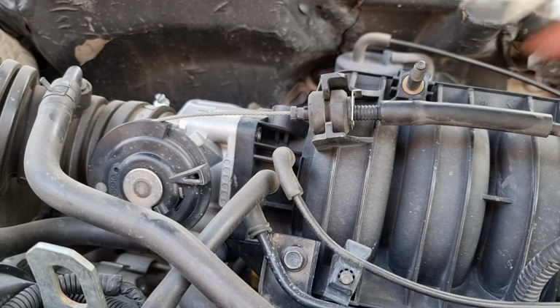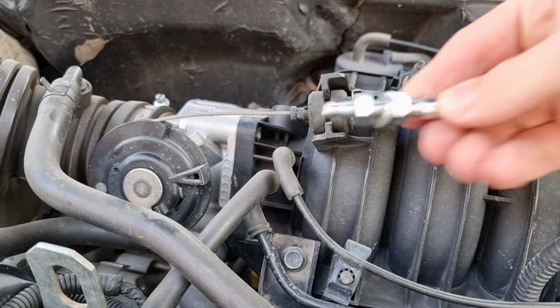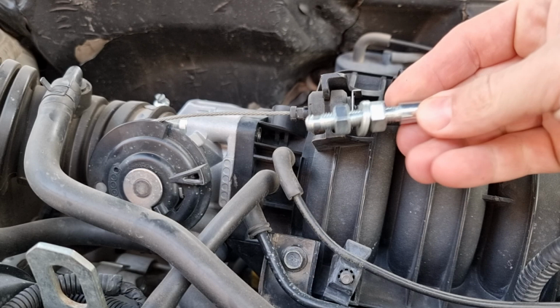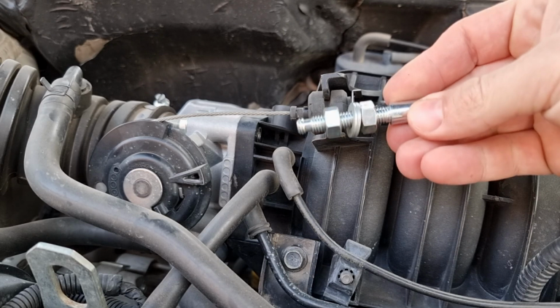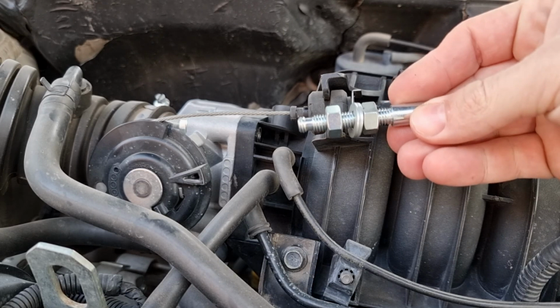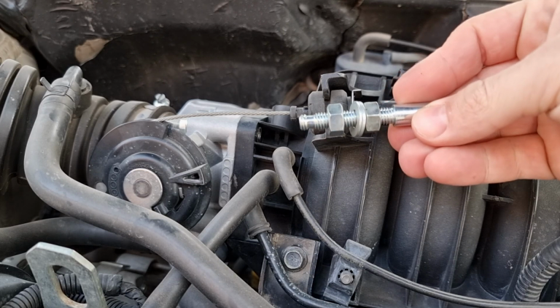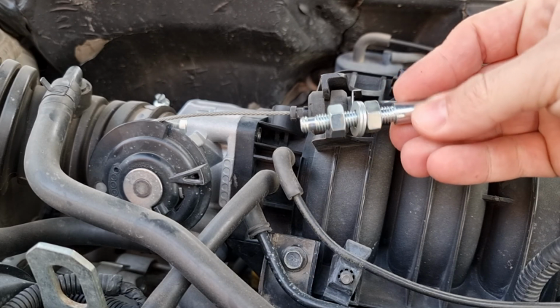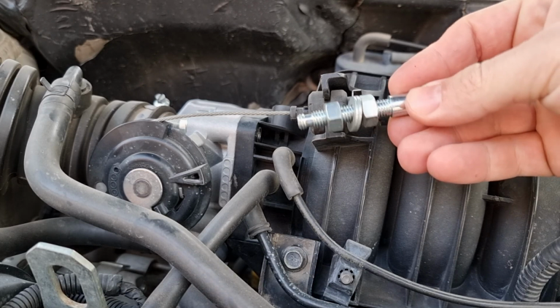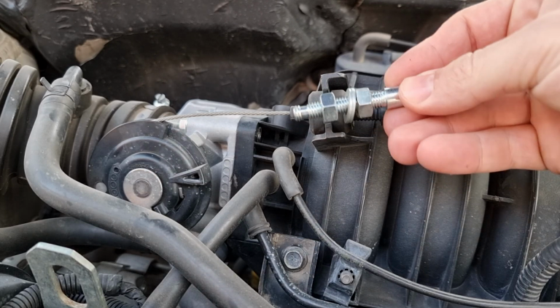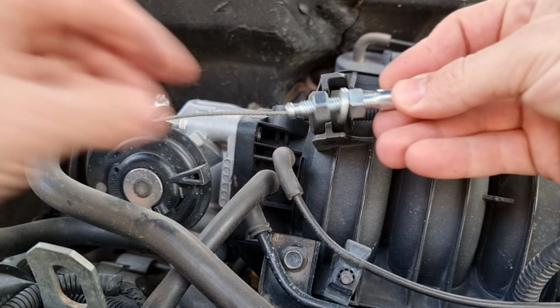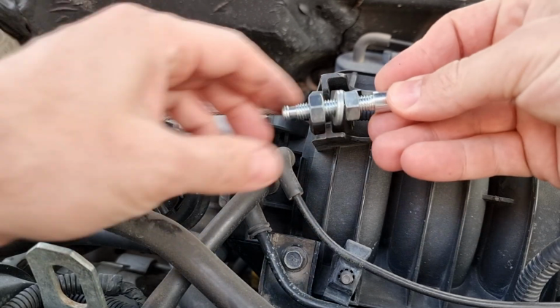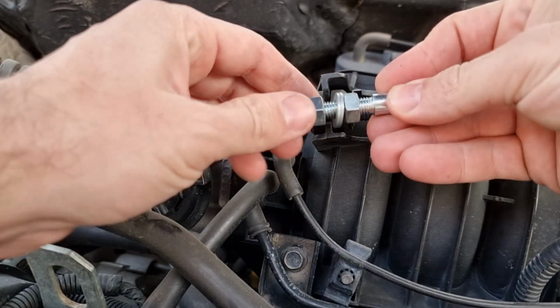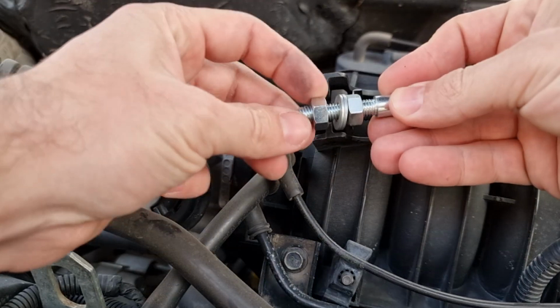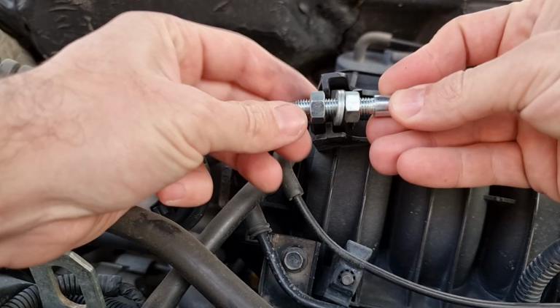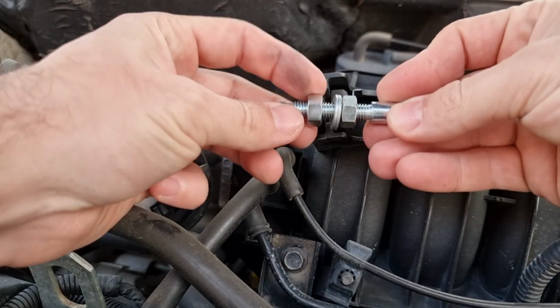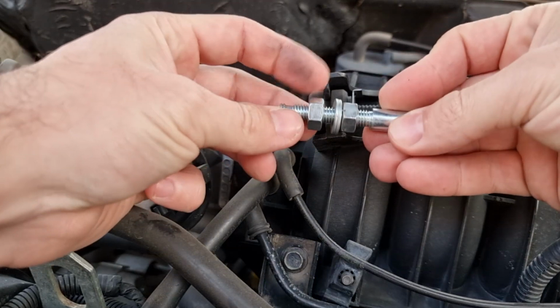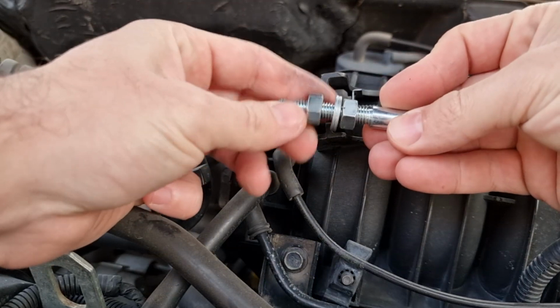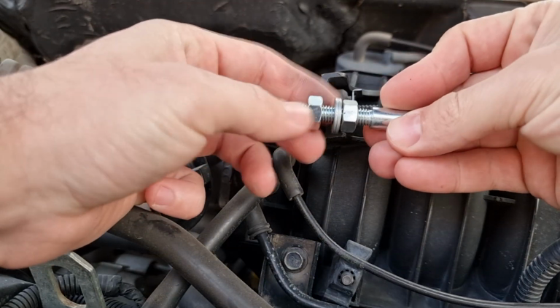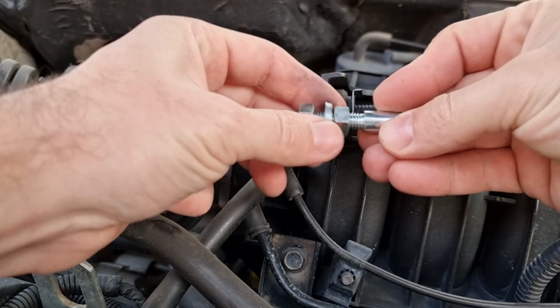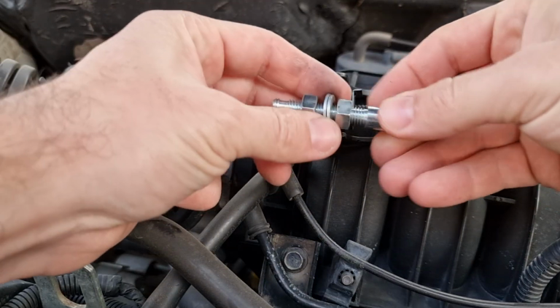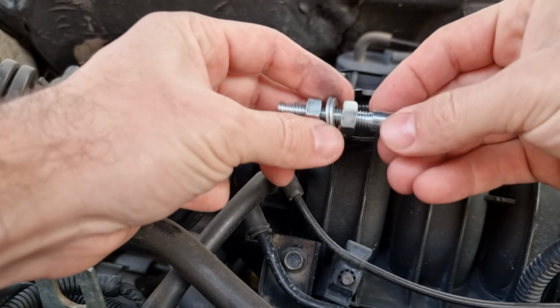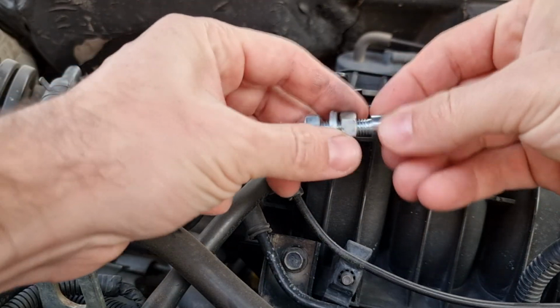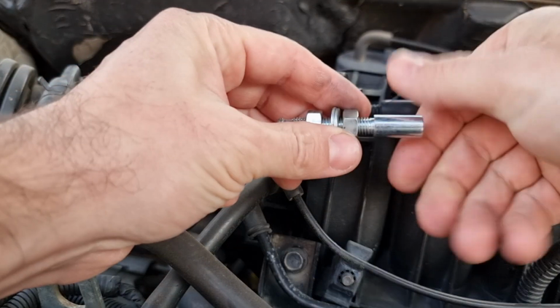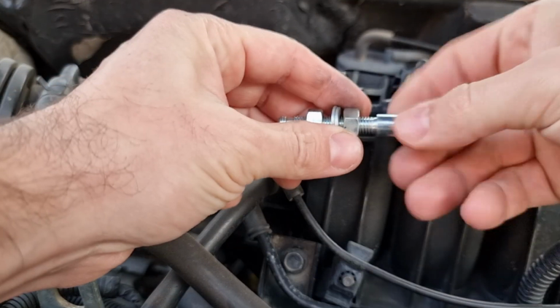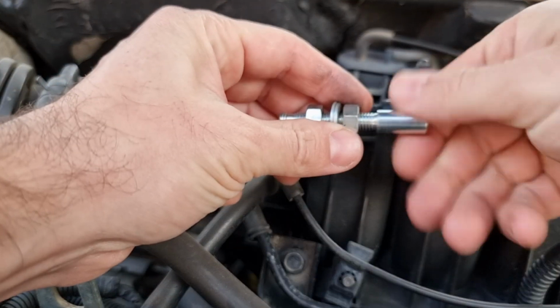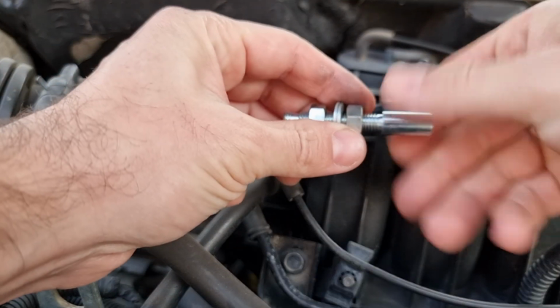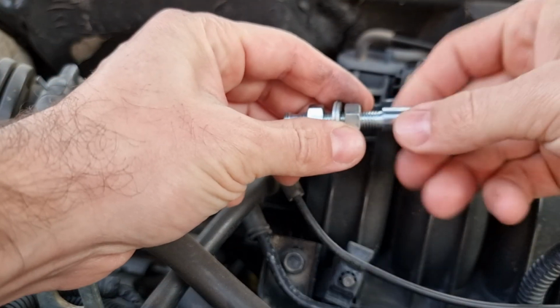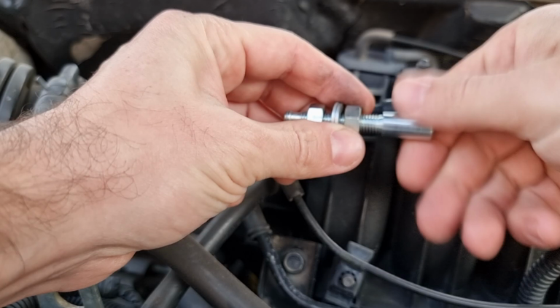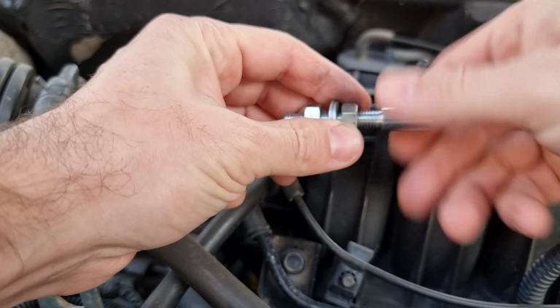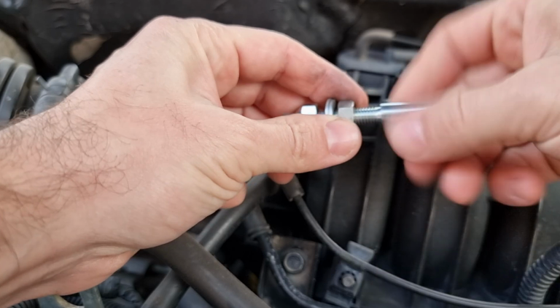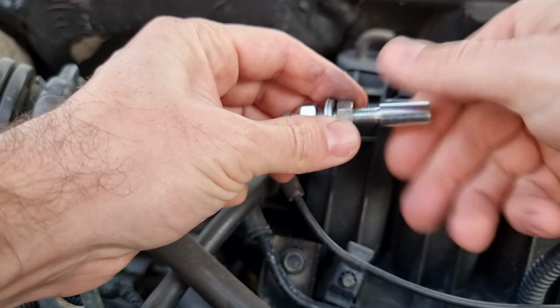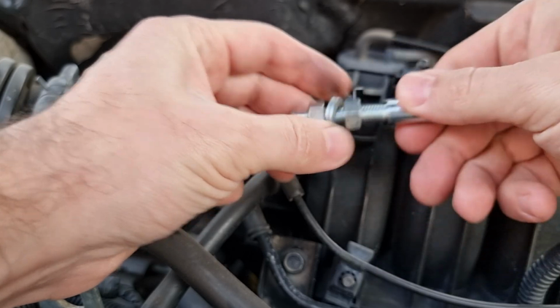On some cars with a cable-controlled throttle body like that, you just have to loosen the nuts and move them forward to get rid of the loosened cable.